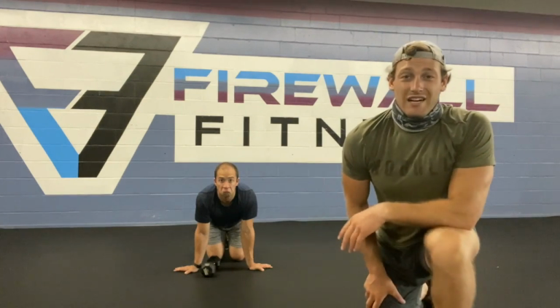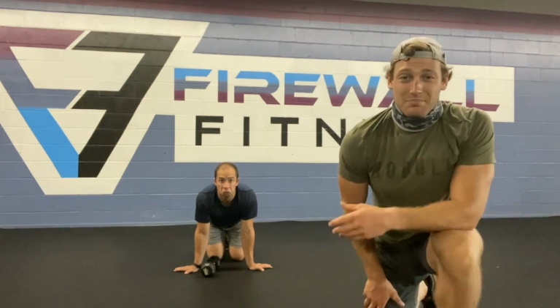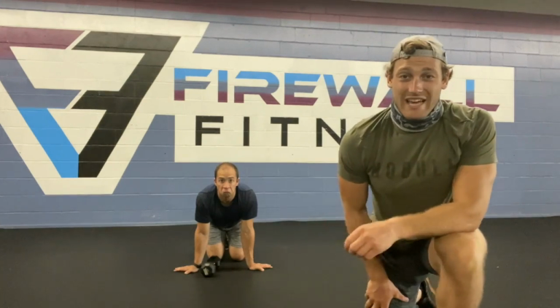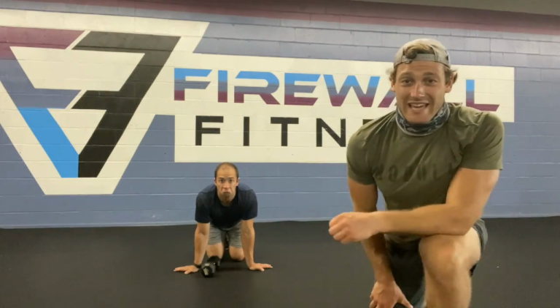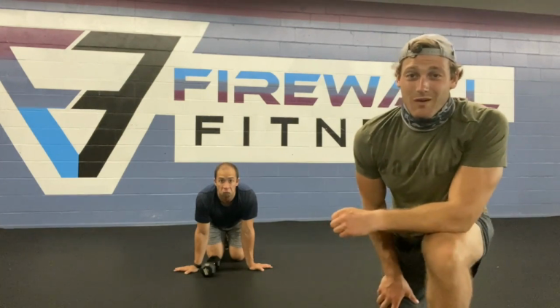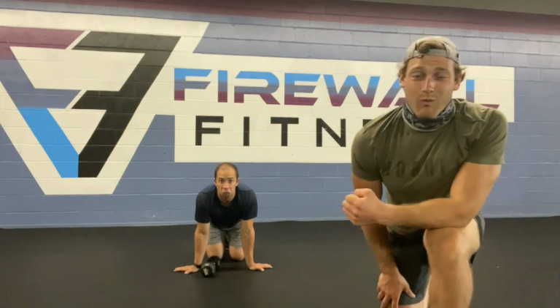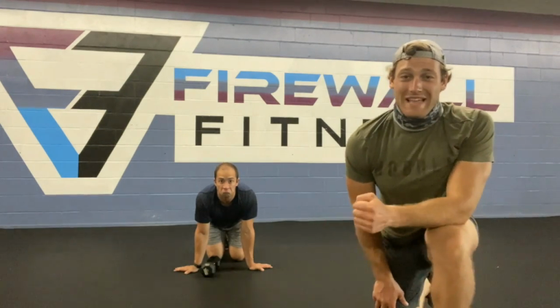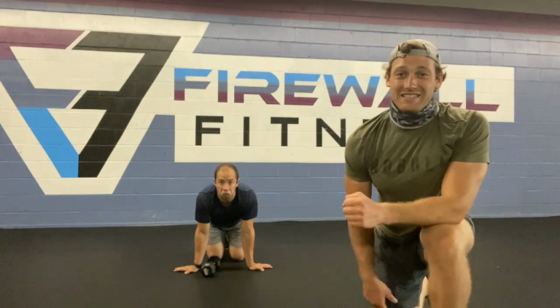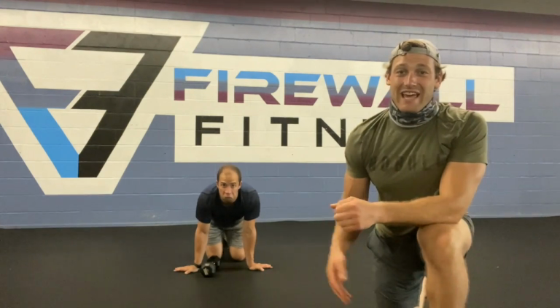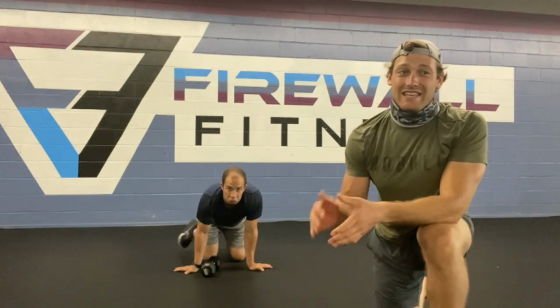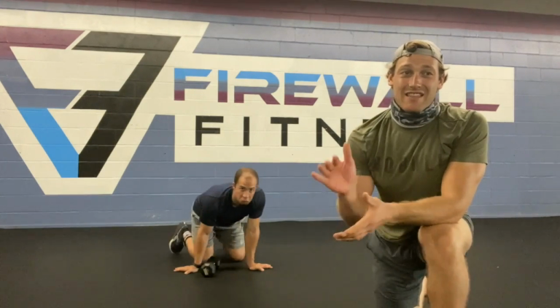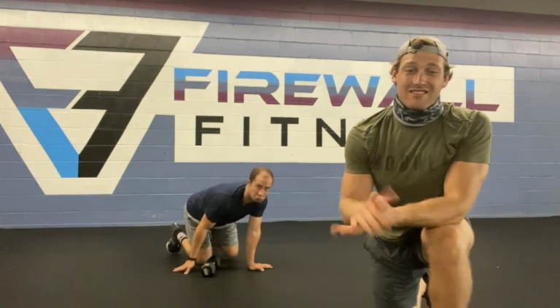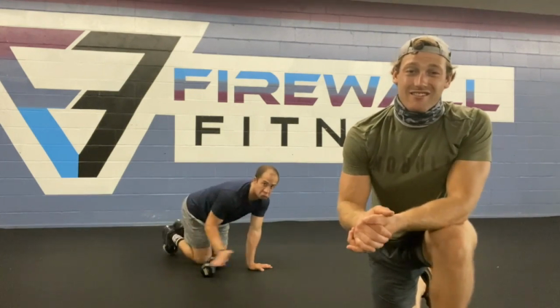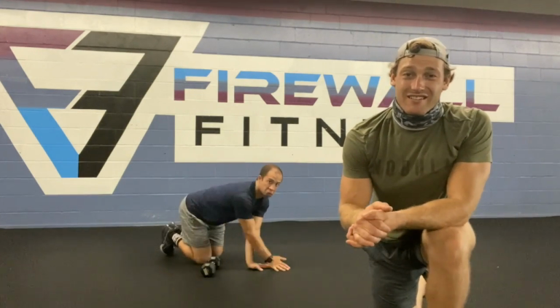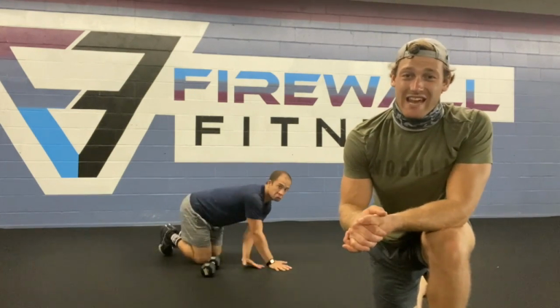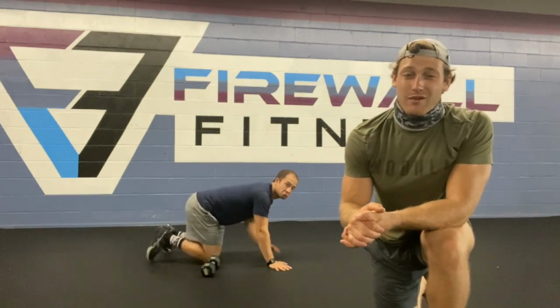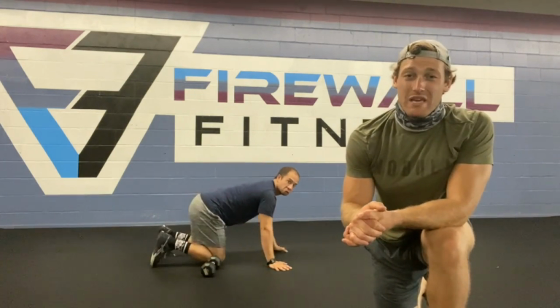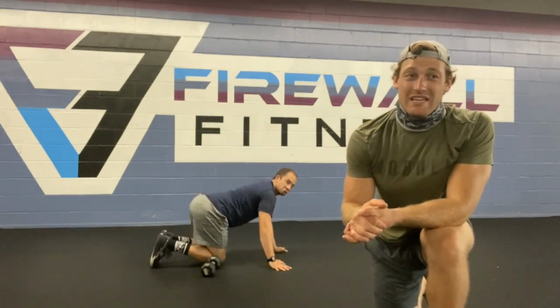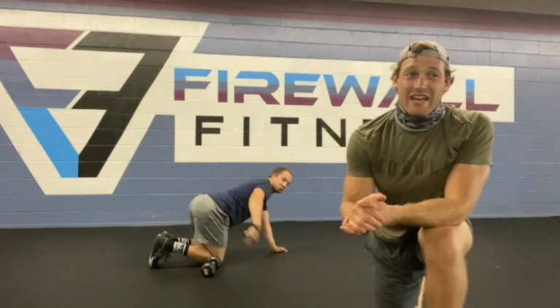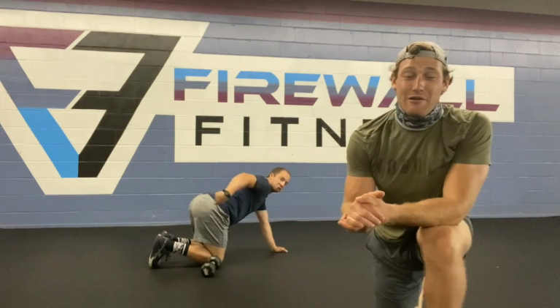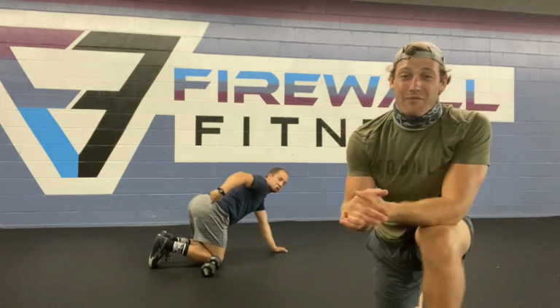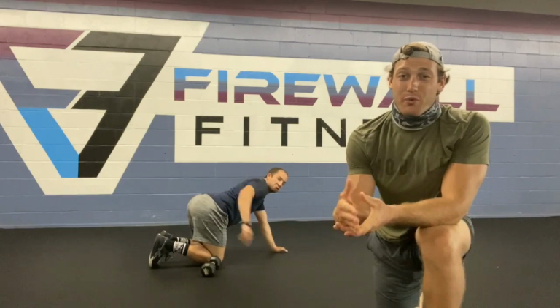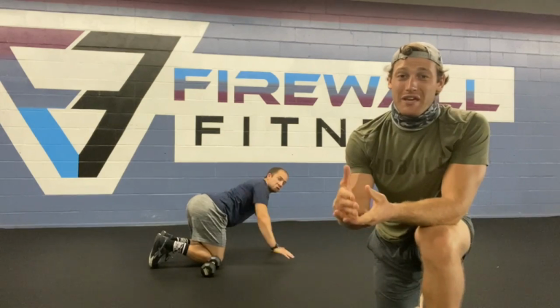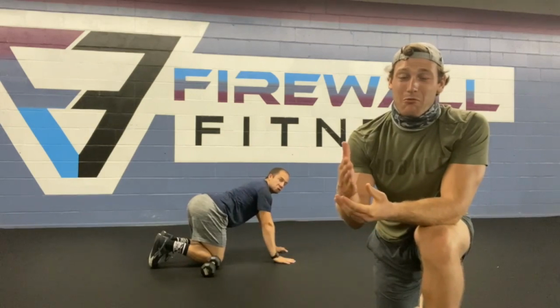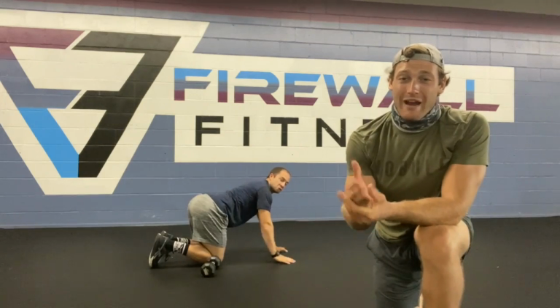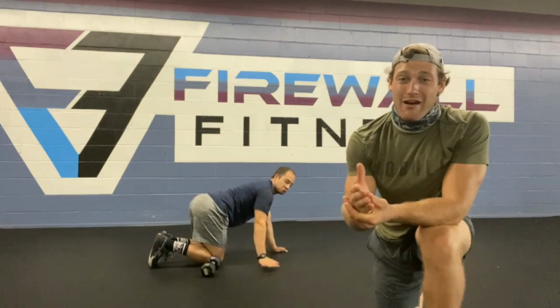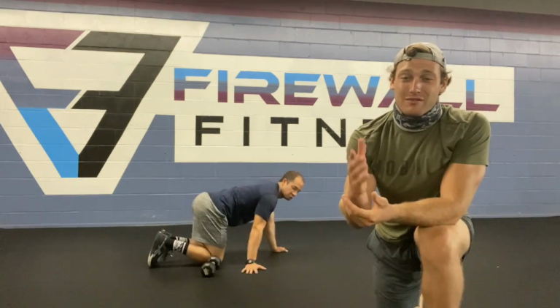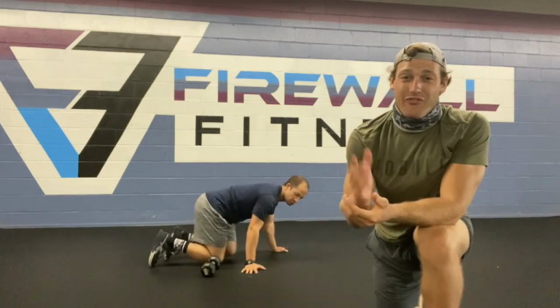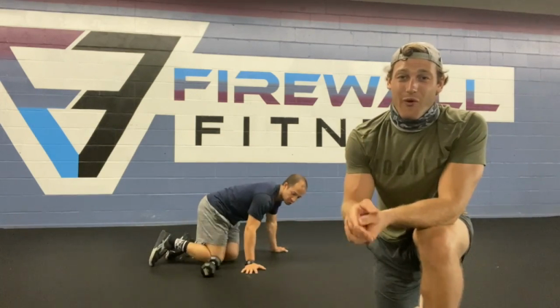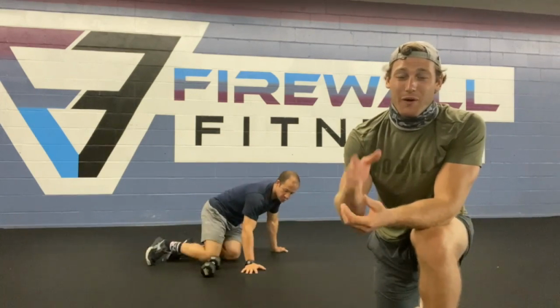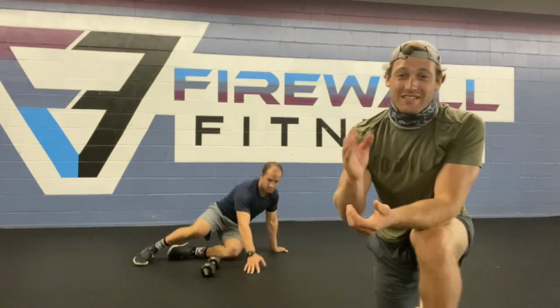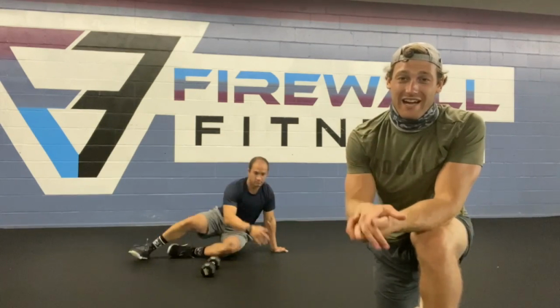Hump Day, Wednesday, third day of the week — and you have three rounds for time.